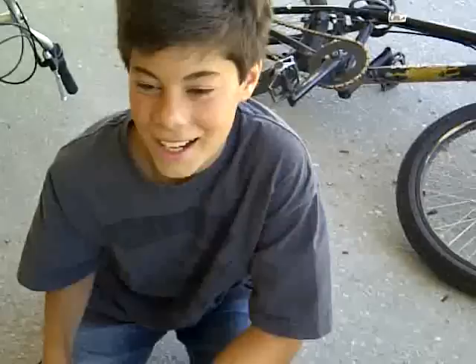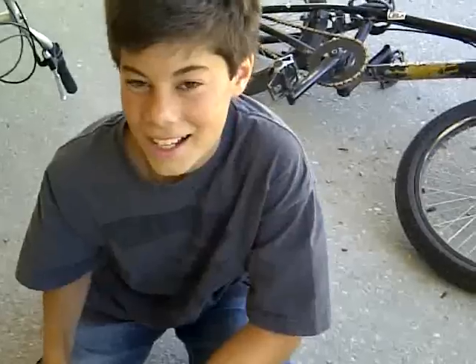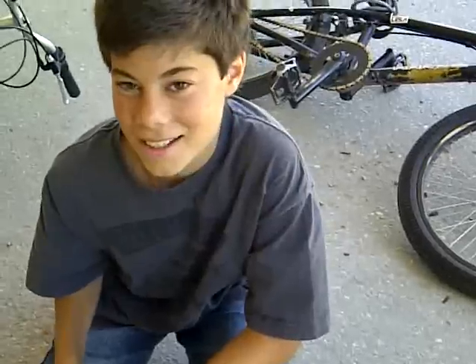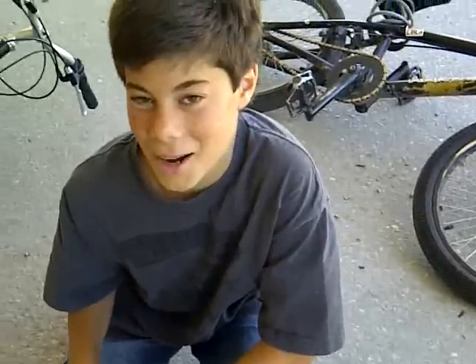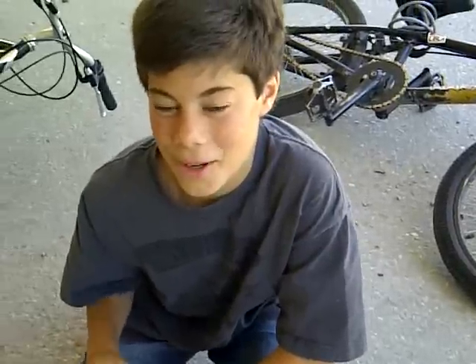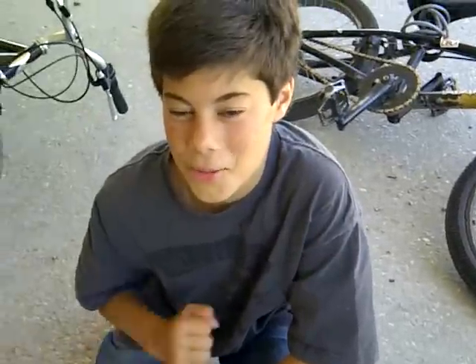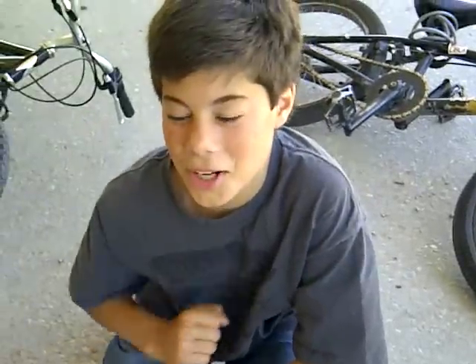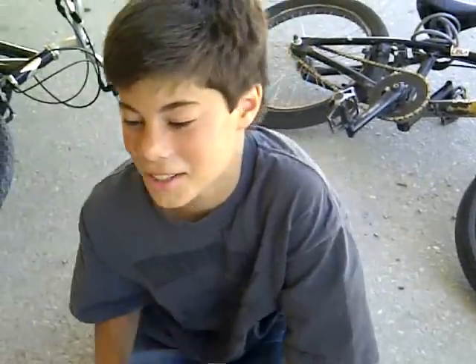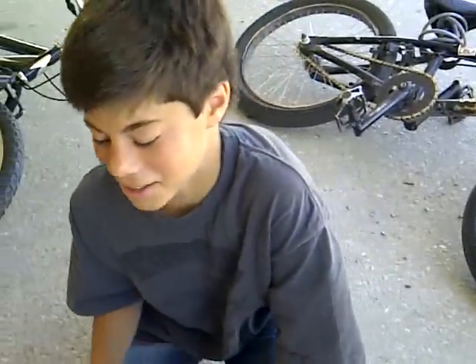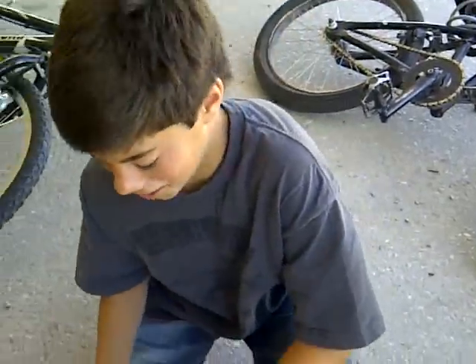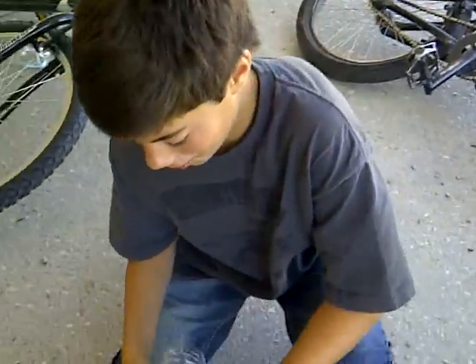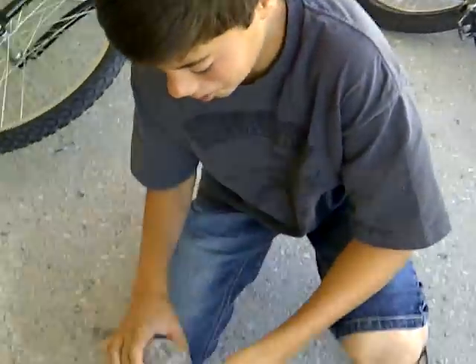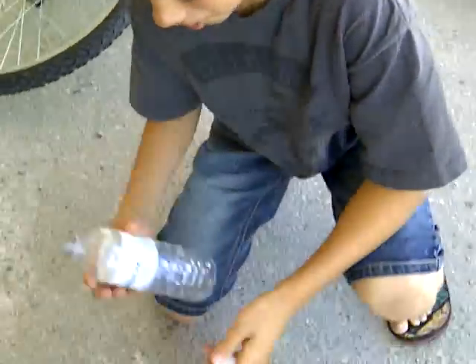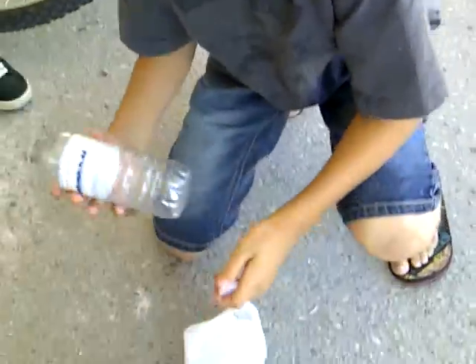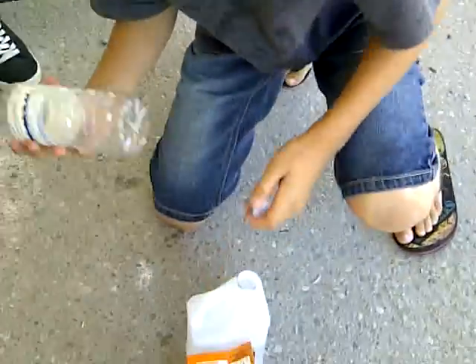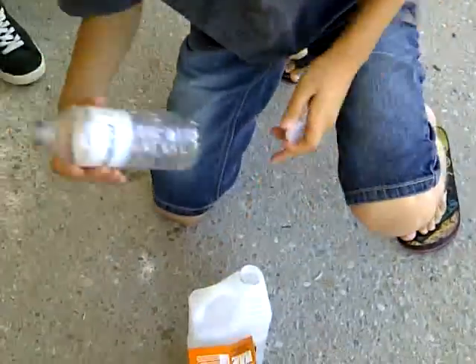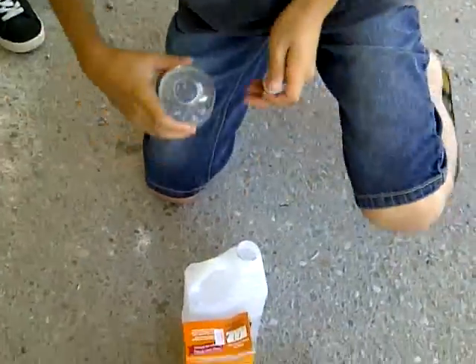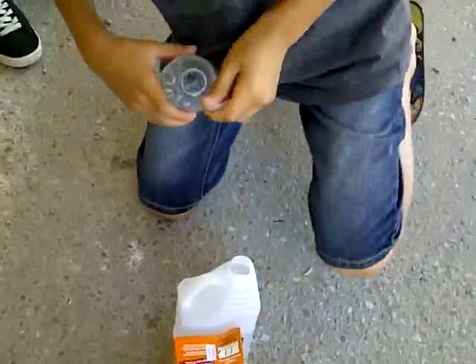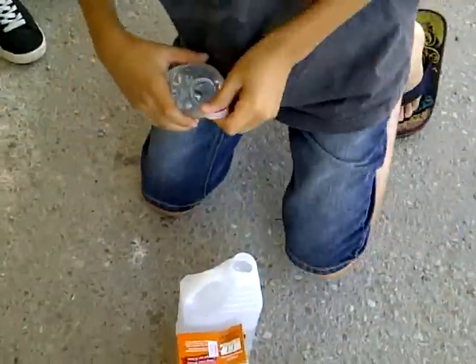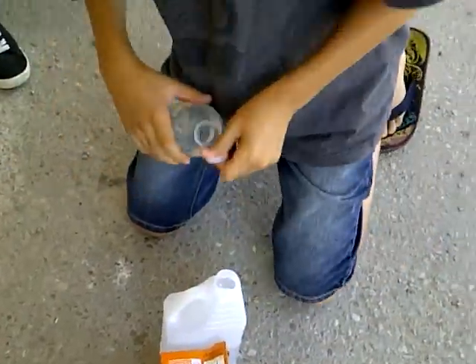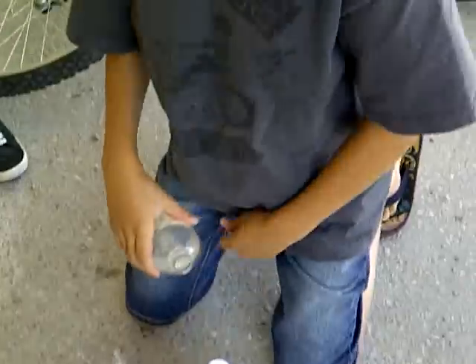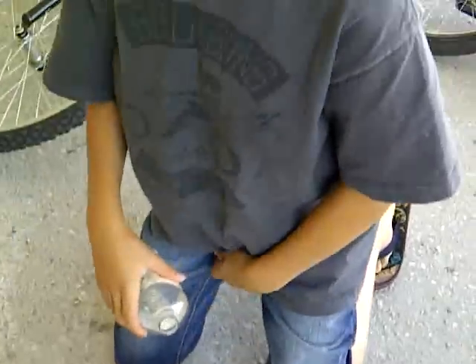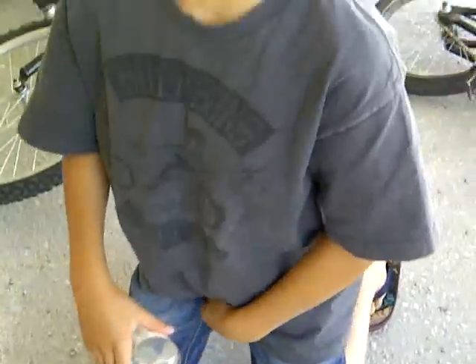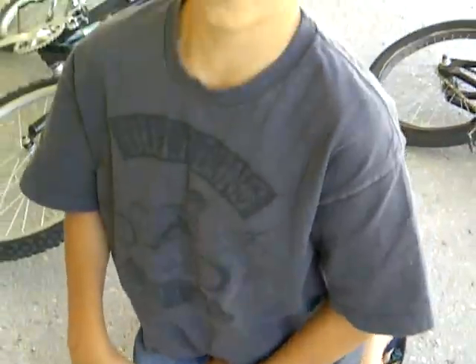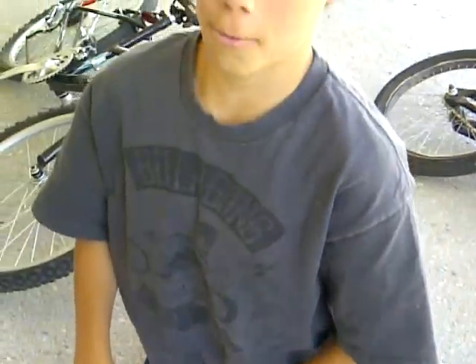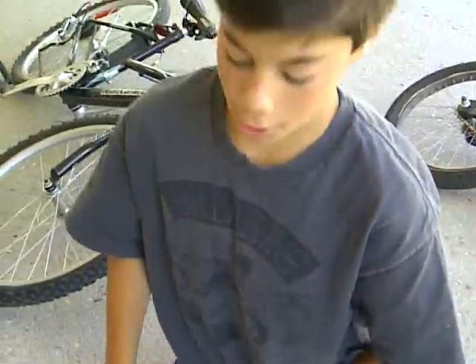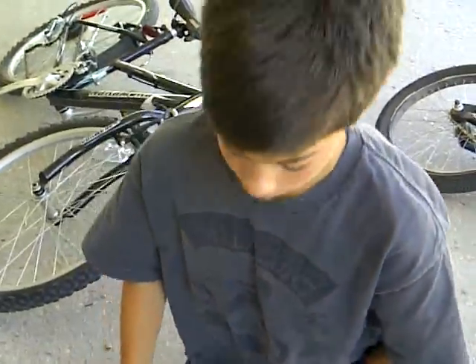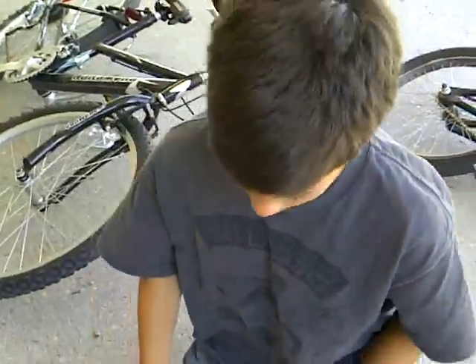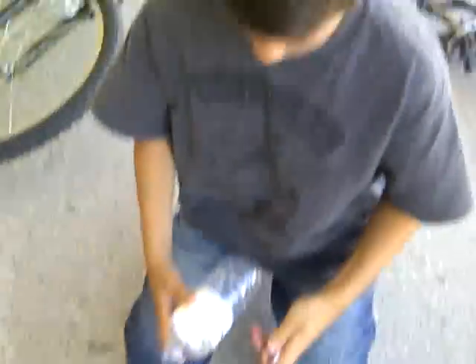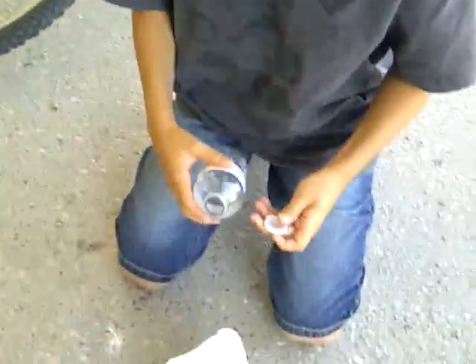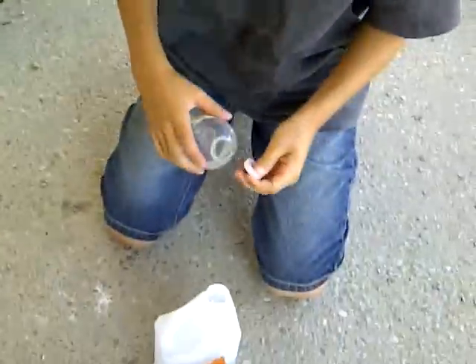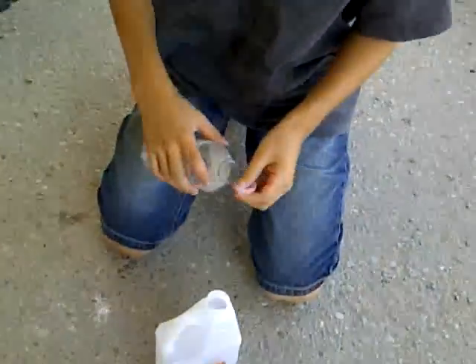Hey guys, my name is Austin, and today I'm going to show you how to make a homemade water bottle bomb.